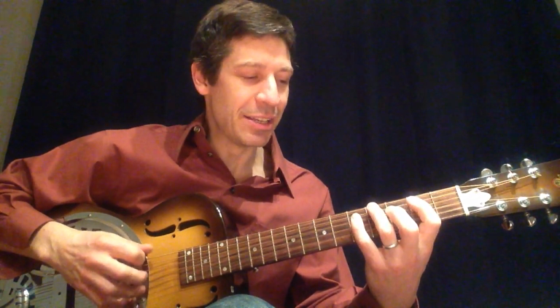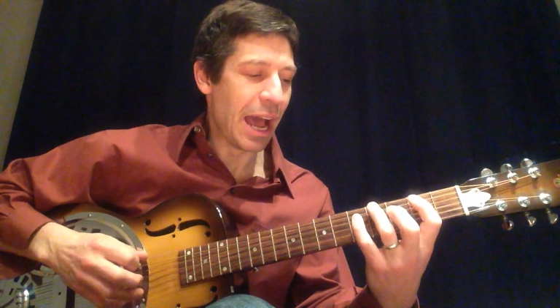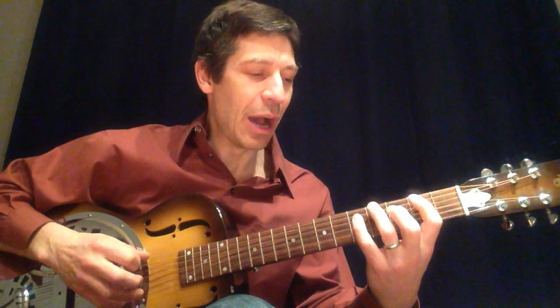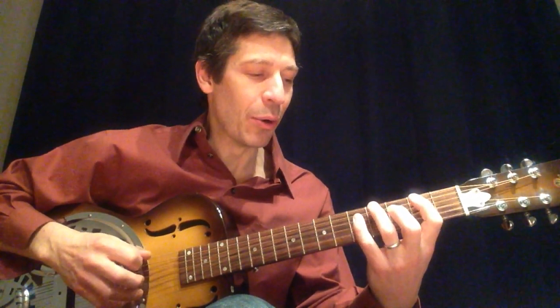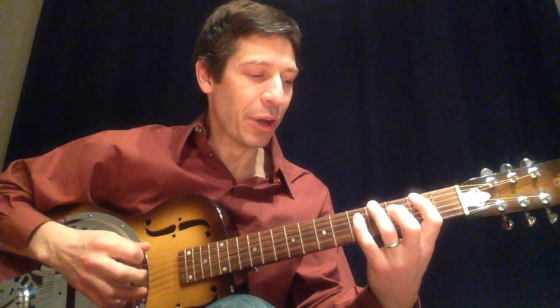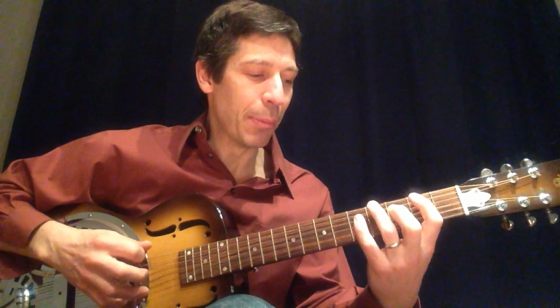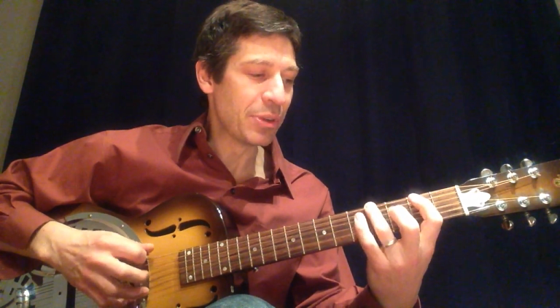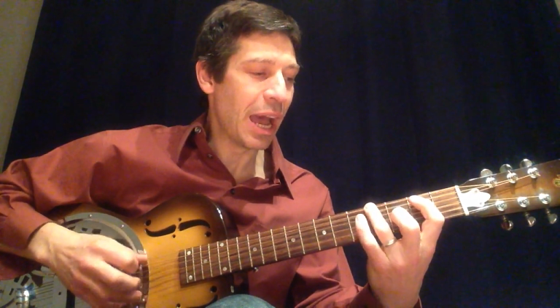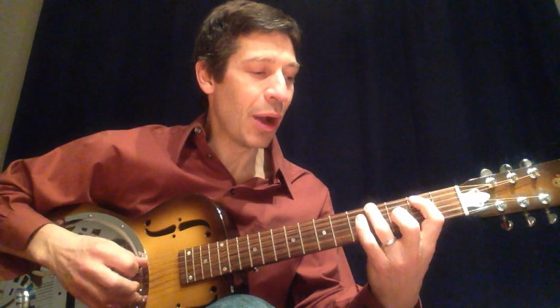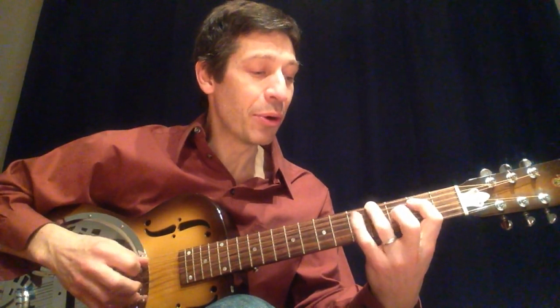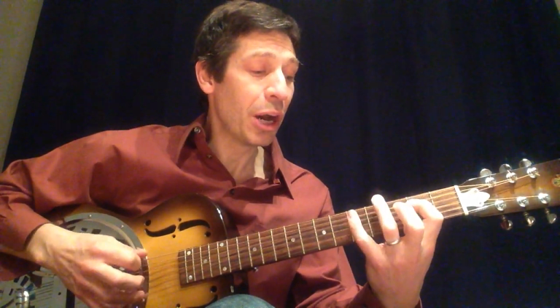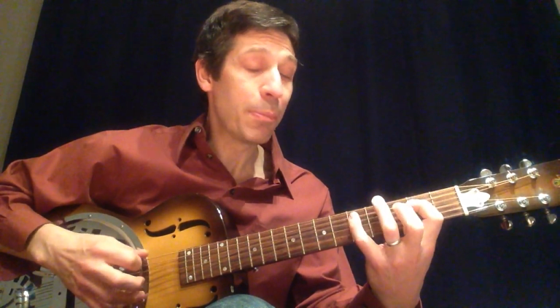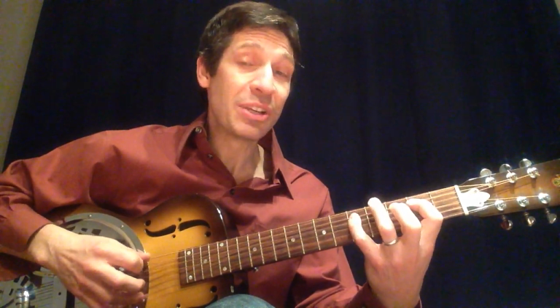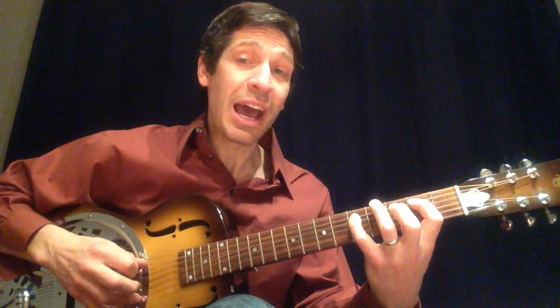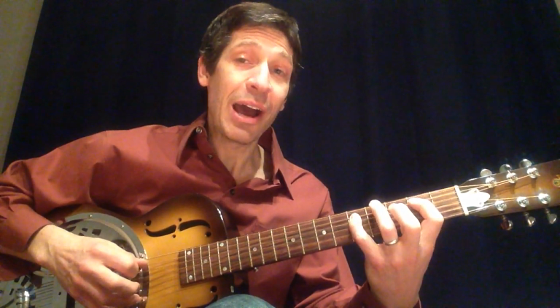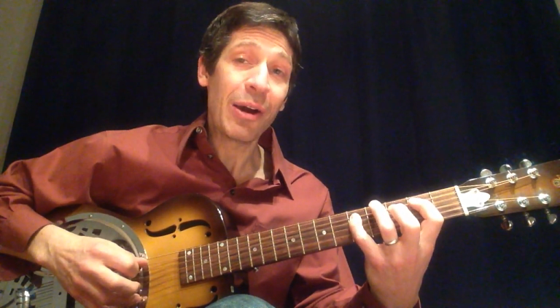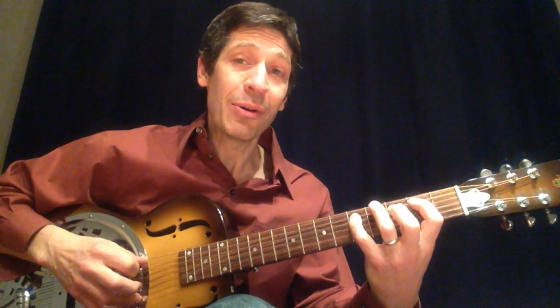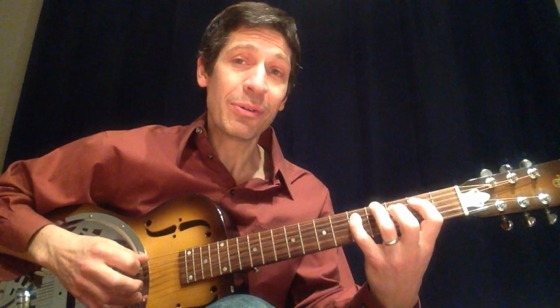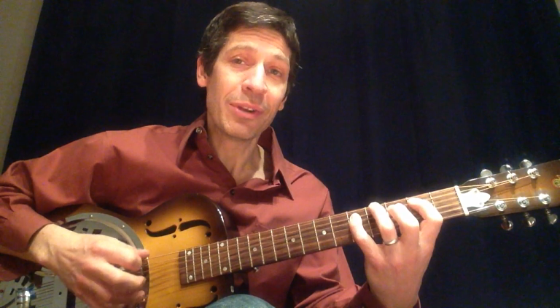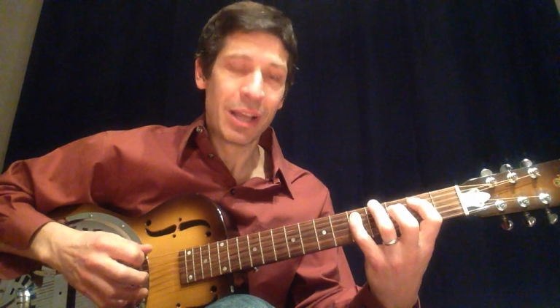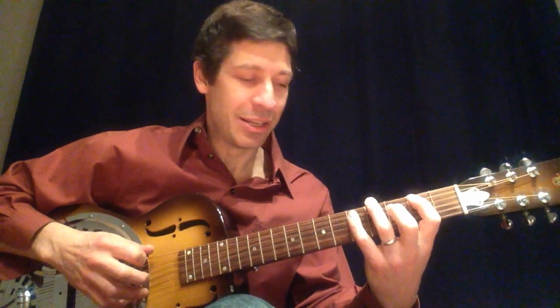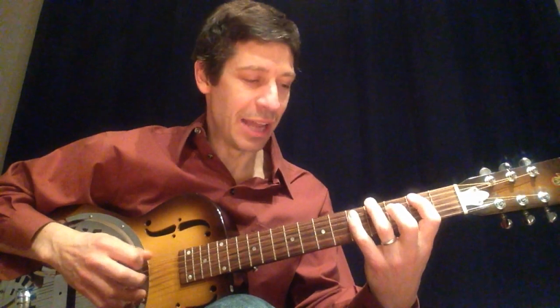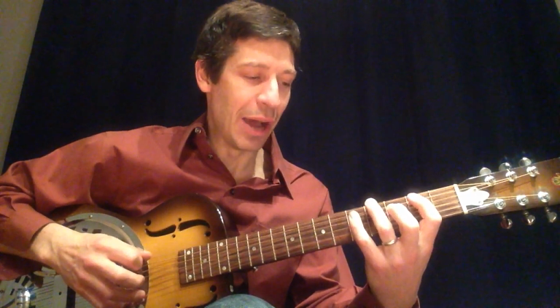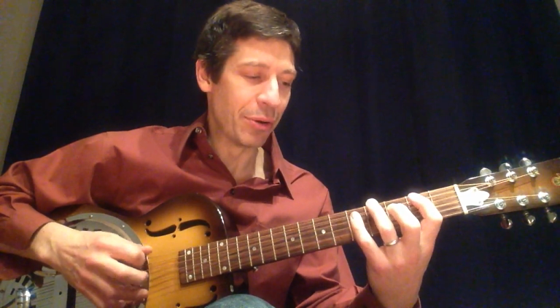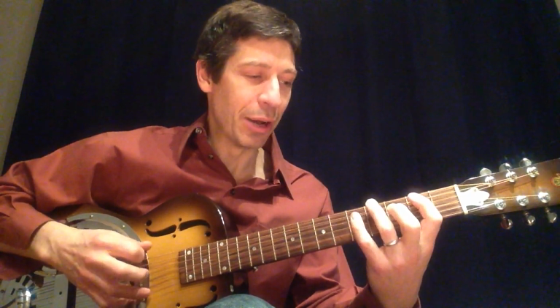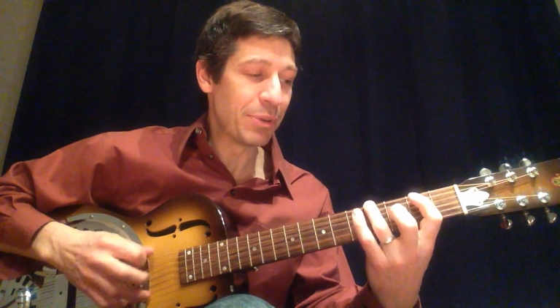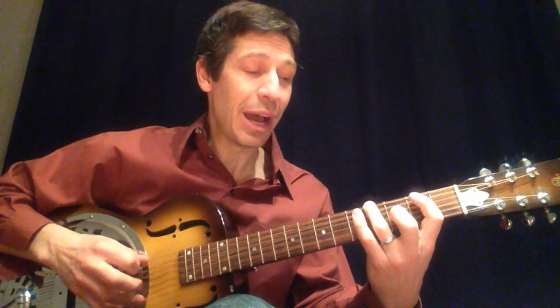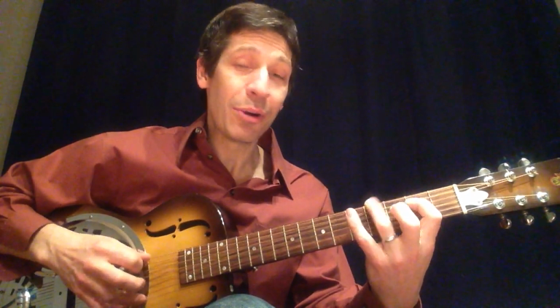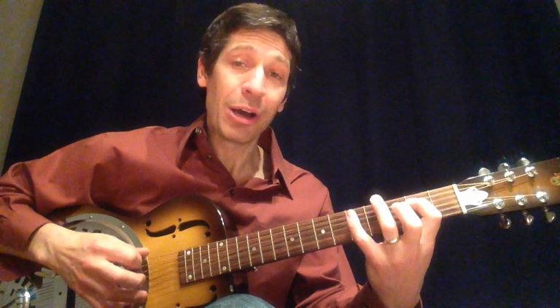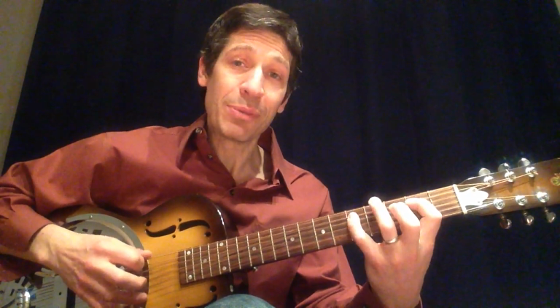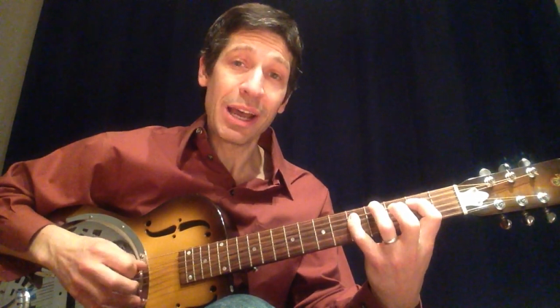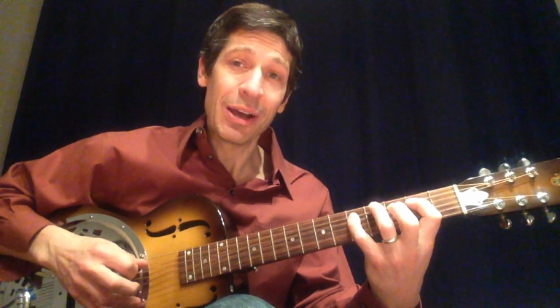Down, up, down, up, down. Down, up, down. Down, up, down, up, down.